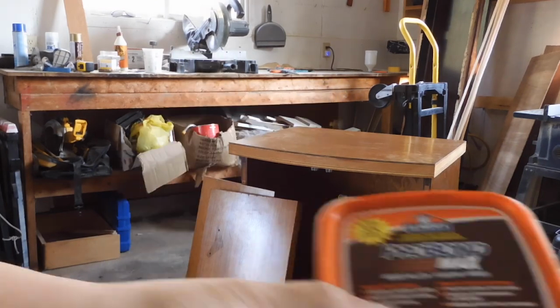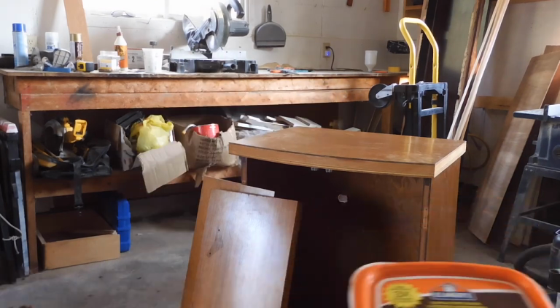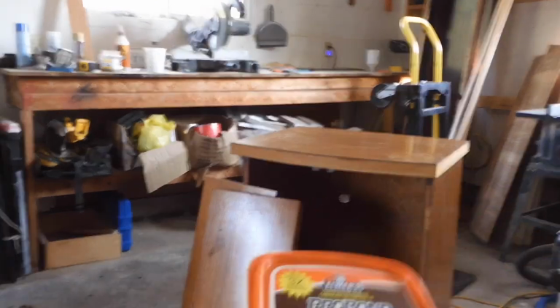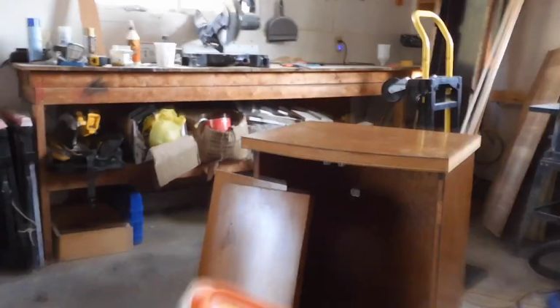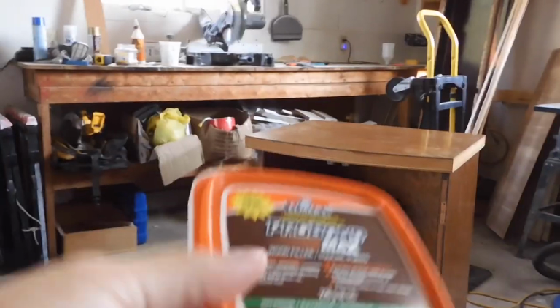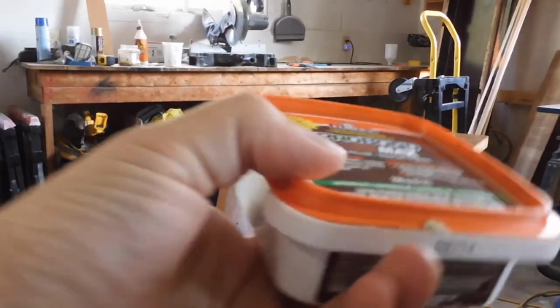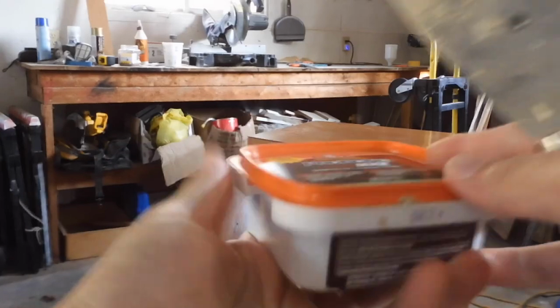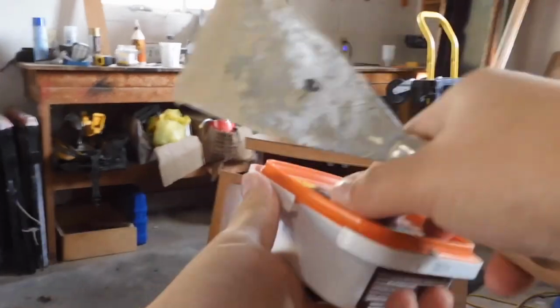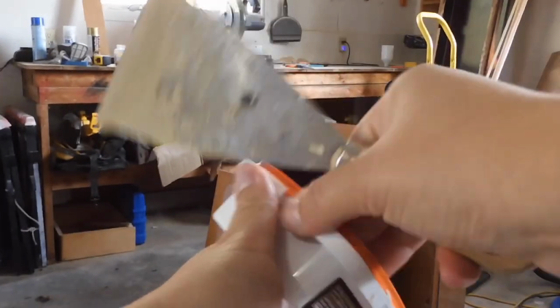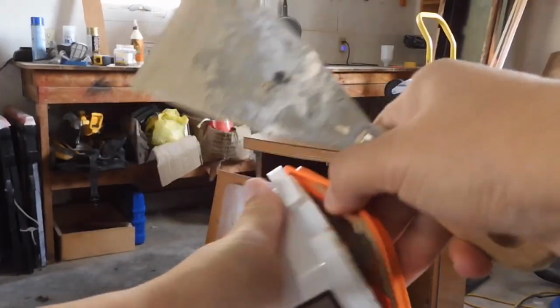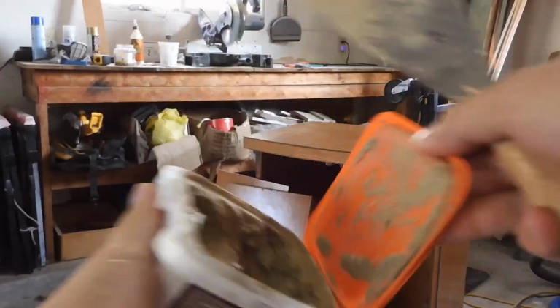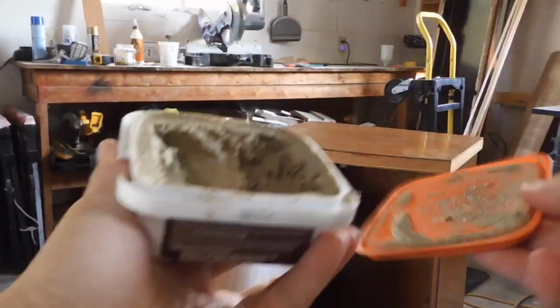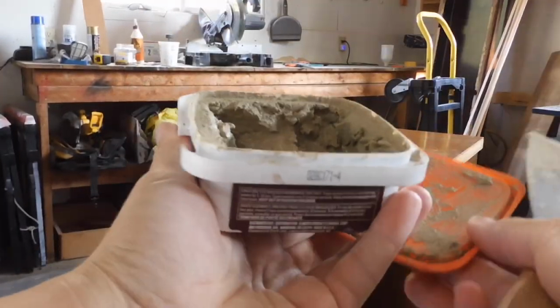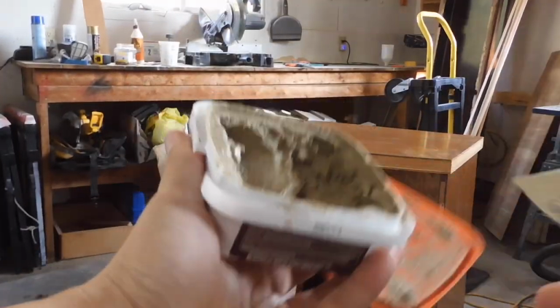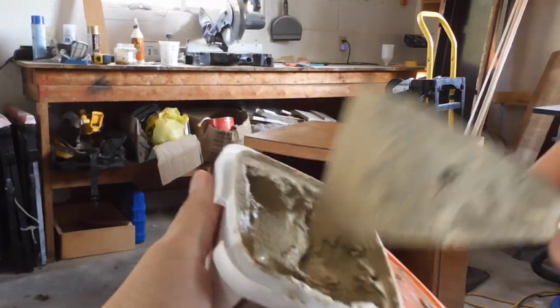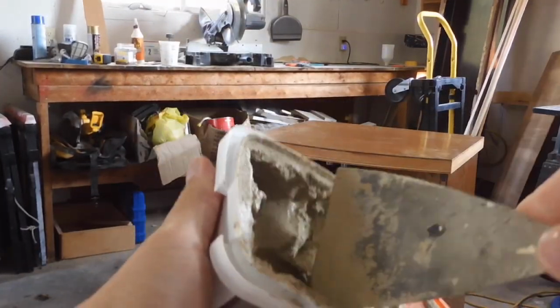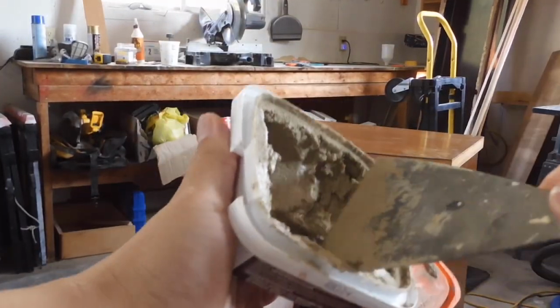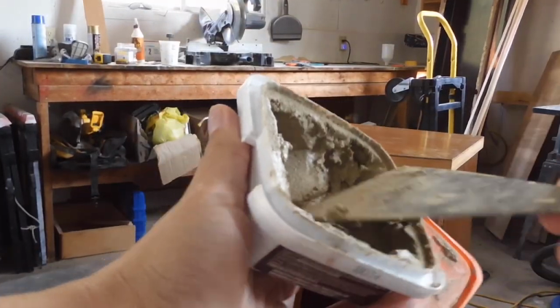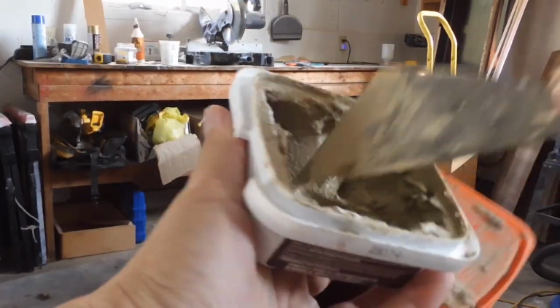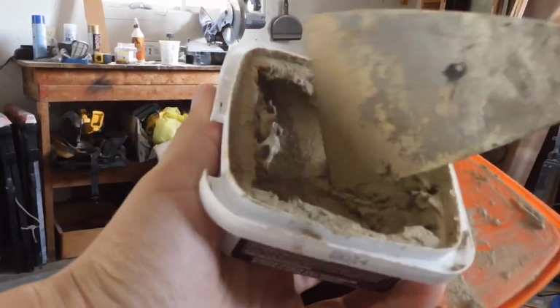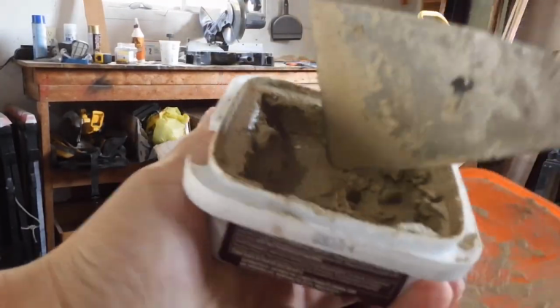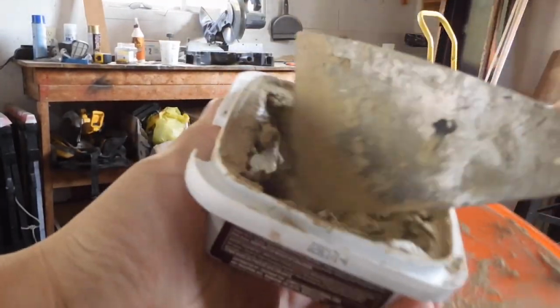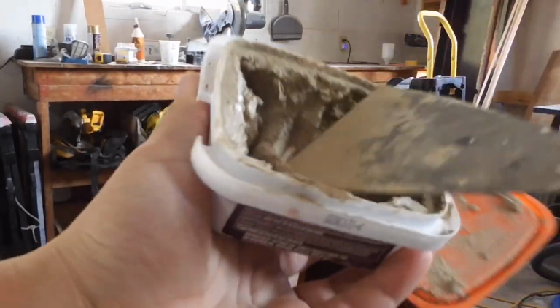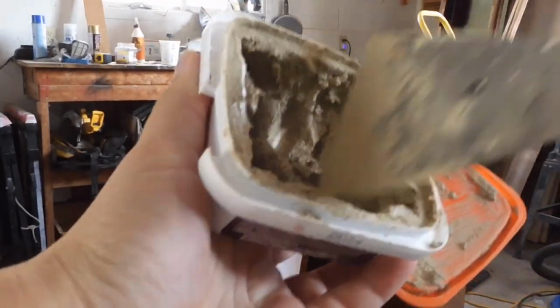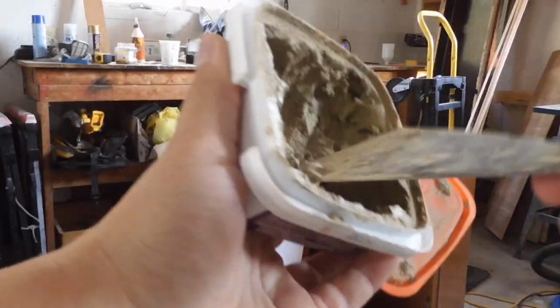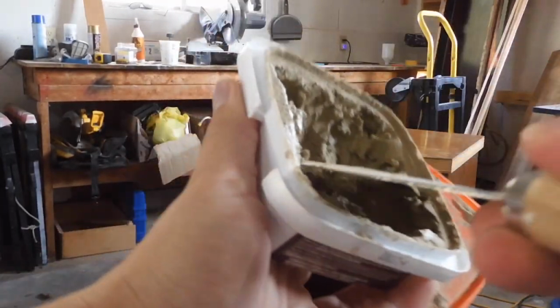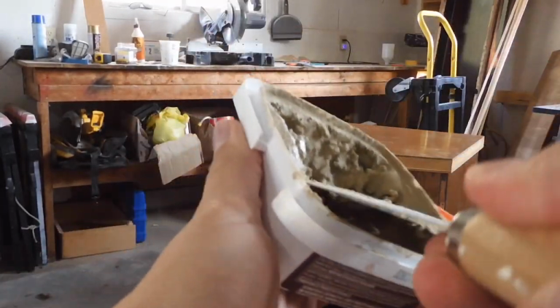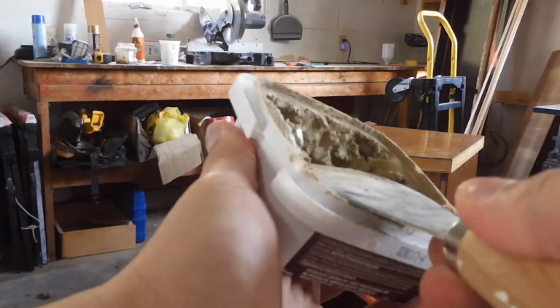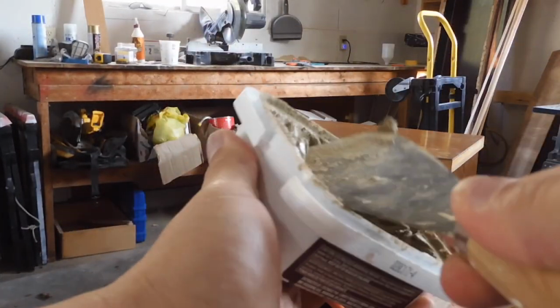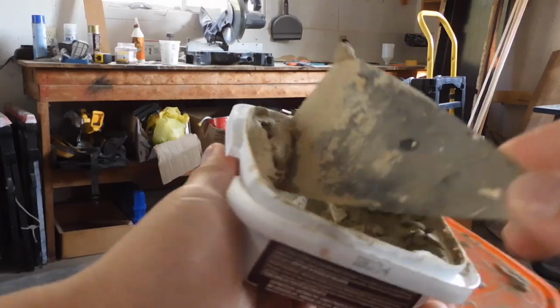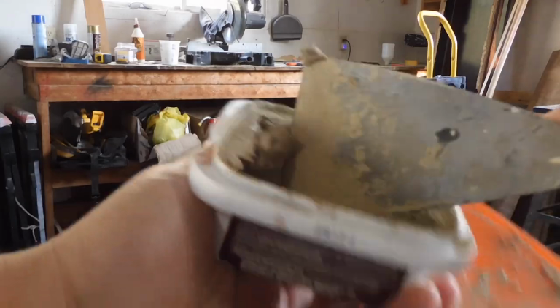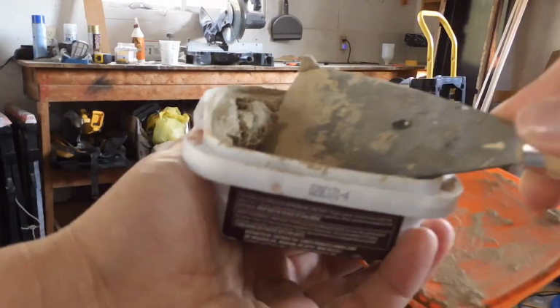I'm just going to use a spackle knife to get the wood filler out and scrape it onto the piece.